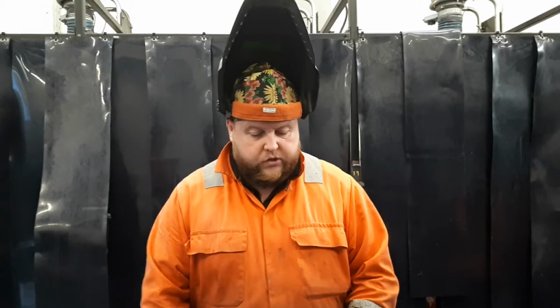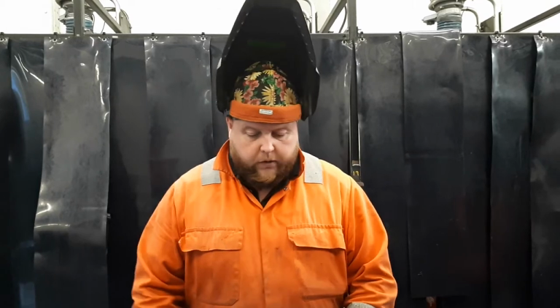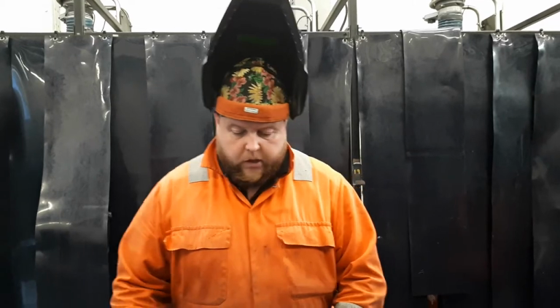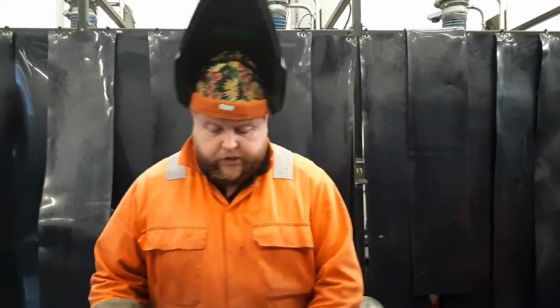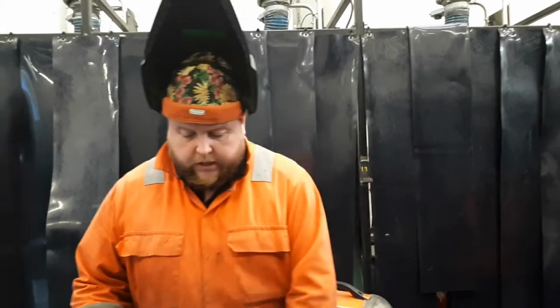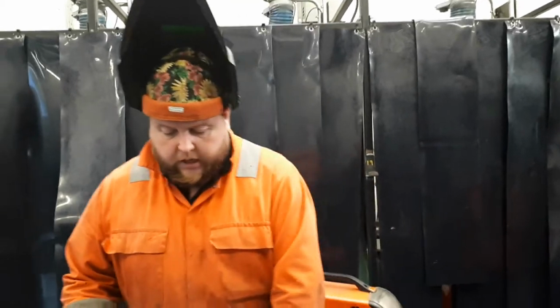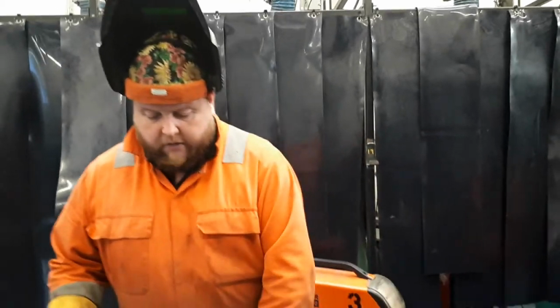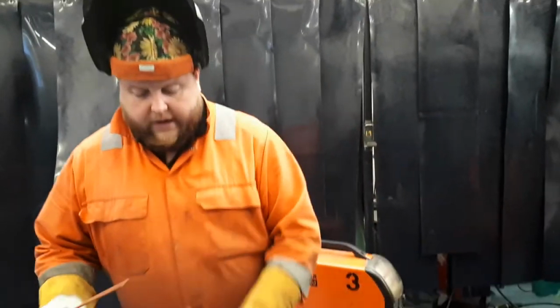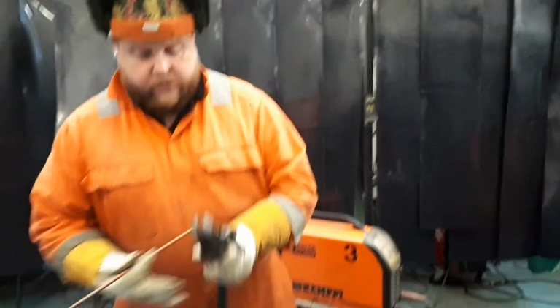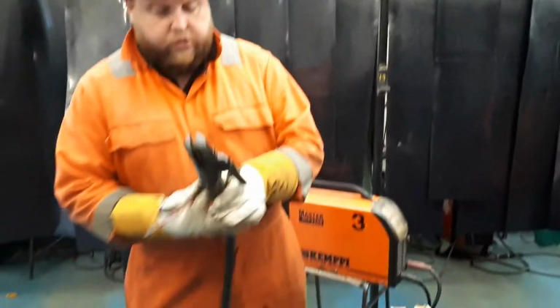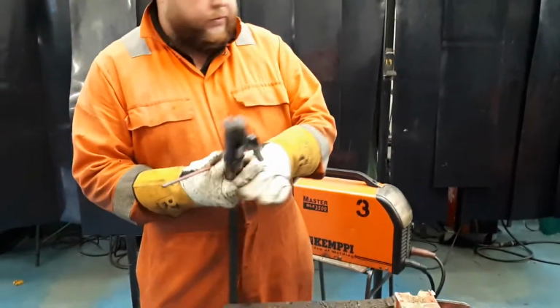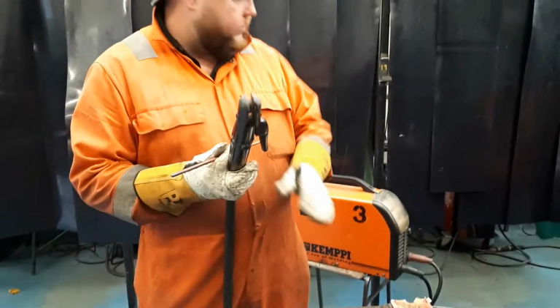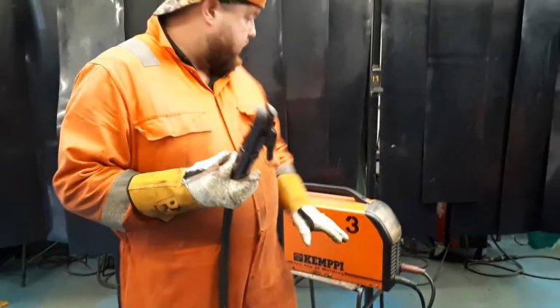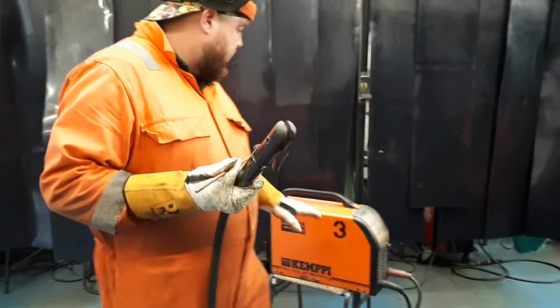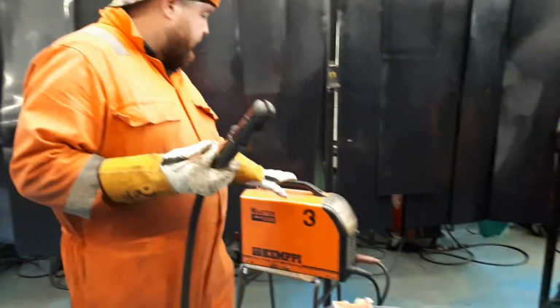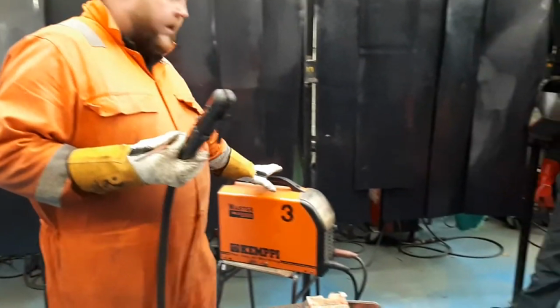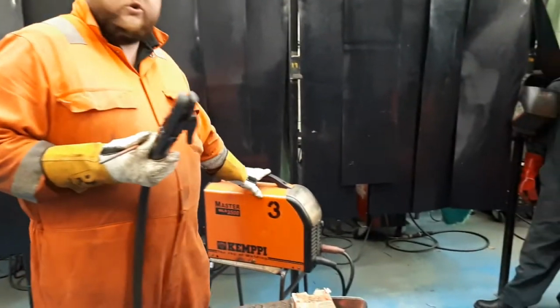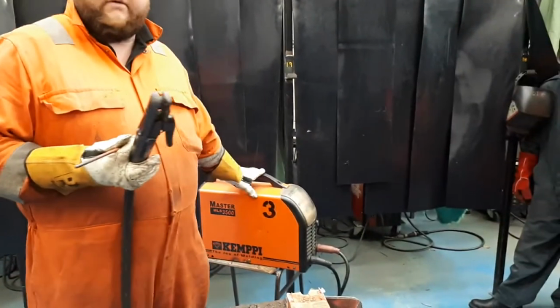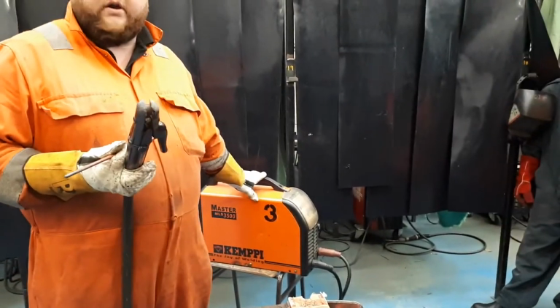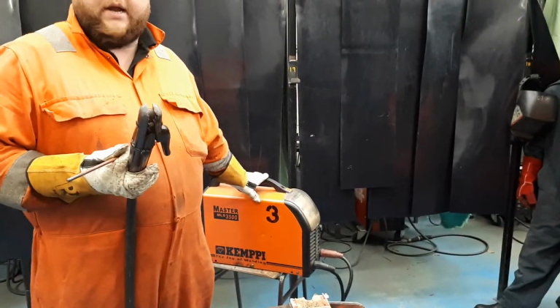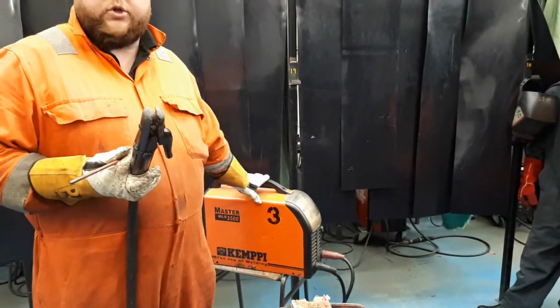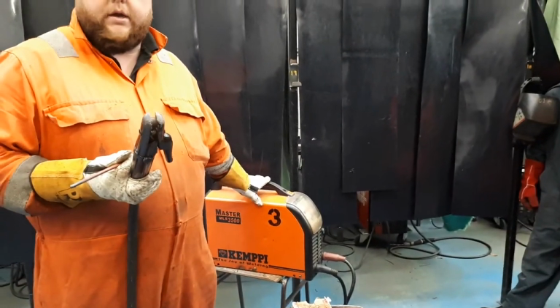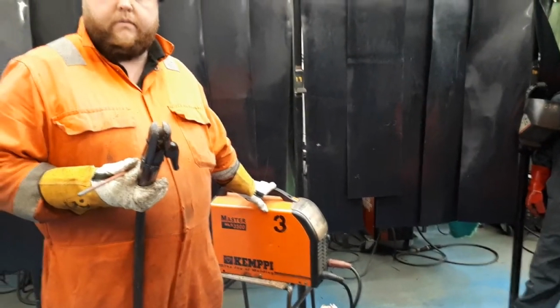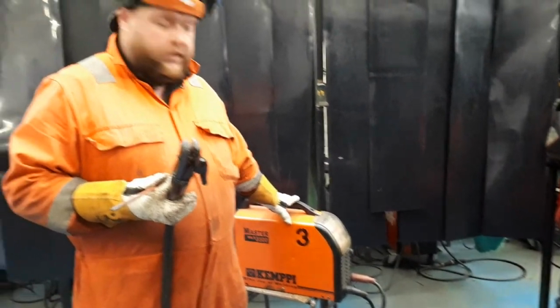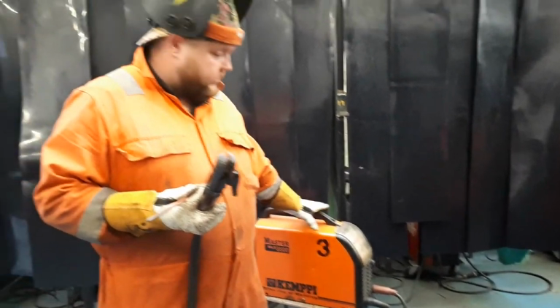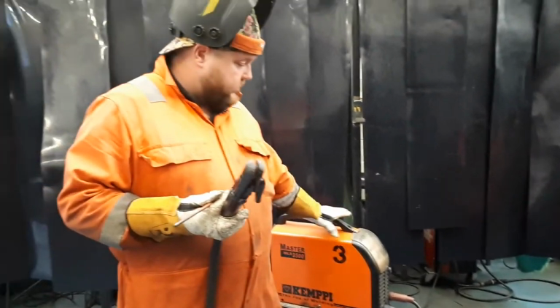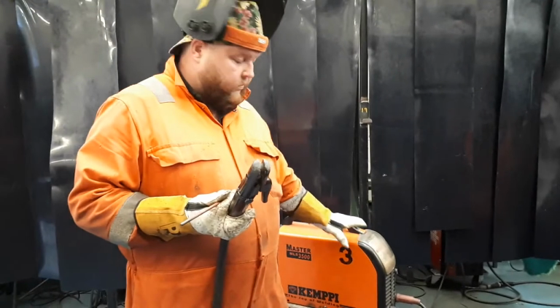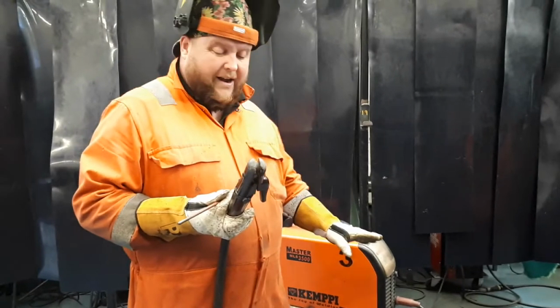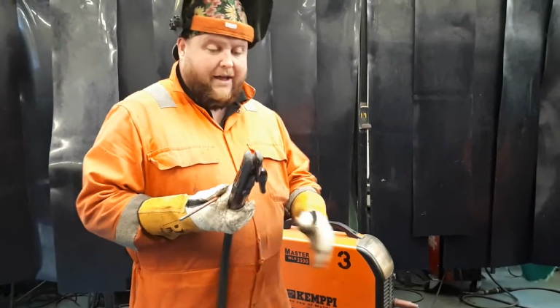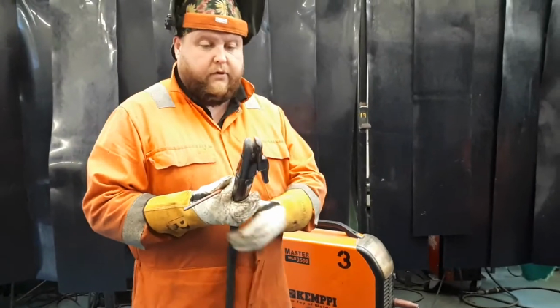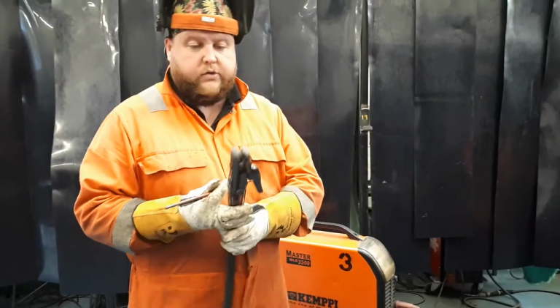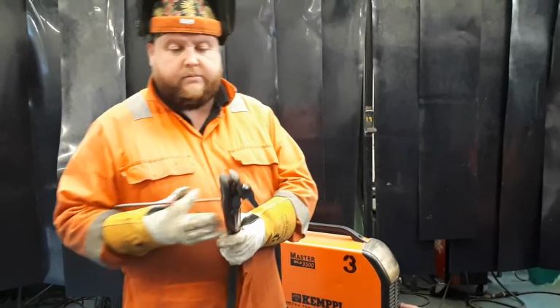So we're going to be using an air arc gouging torch. We're using a 300 amp machine — in this instance we run at 300 amps.